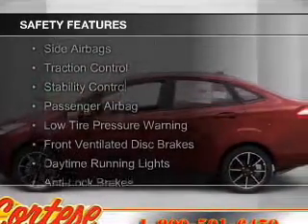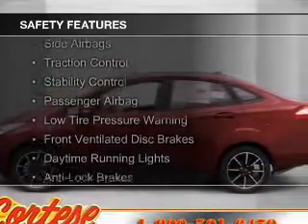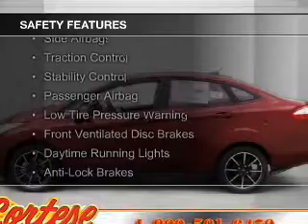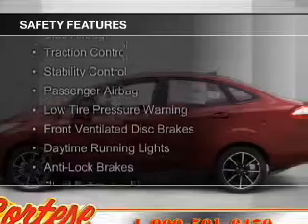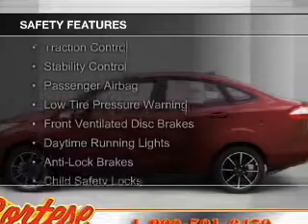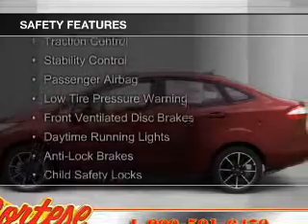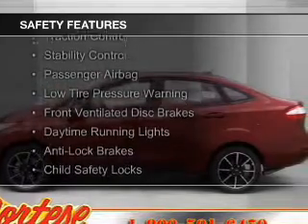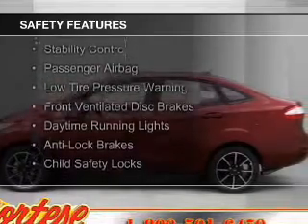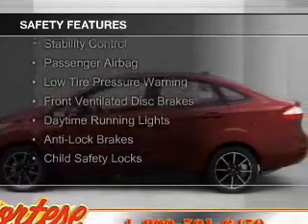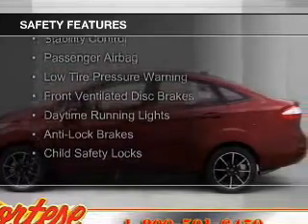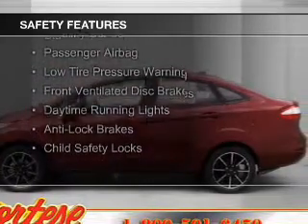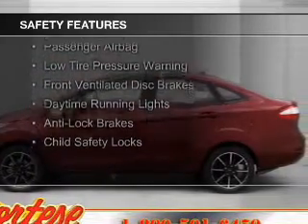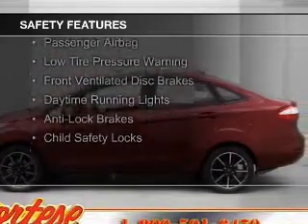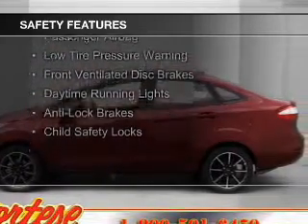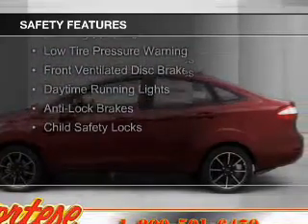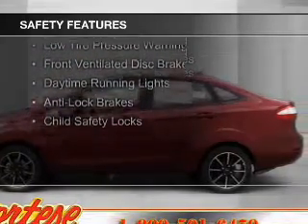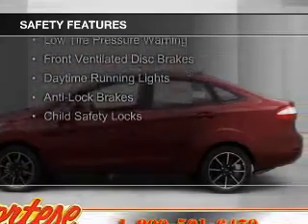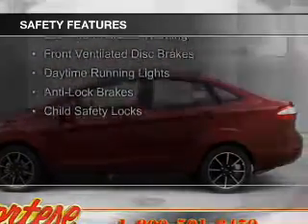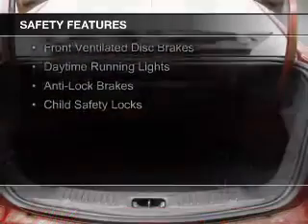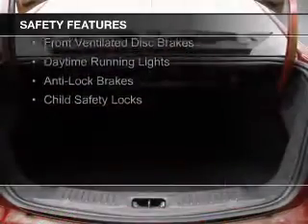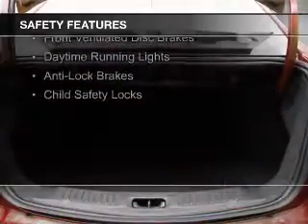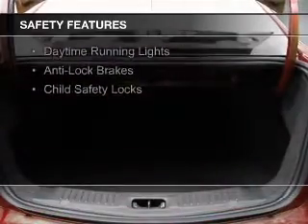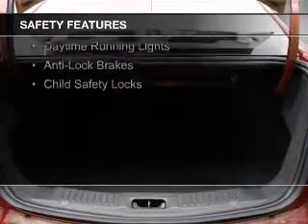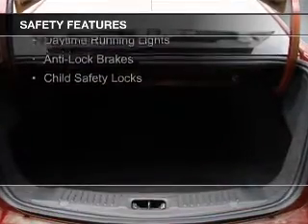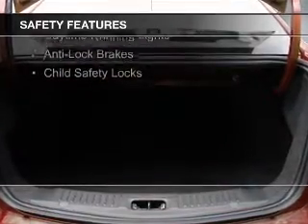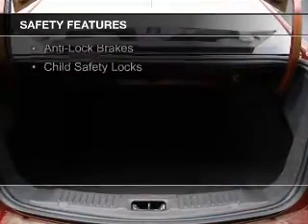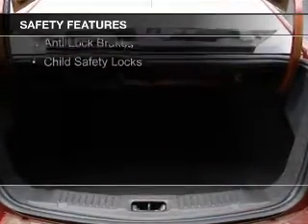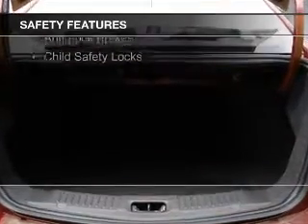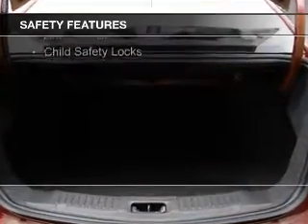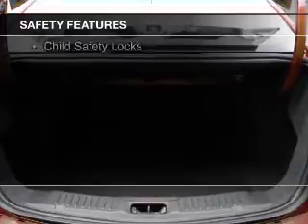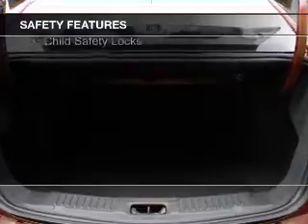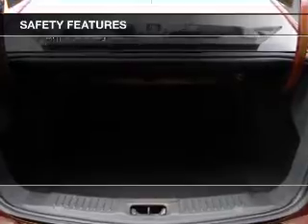Safety was made a priority with these features: curtain head airbags, side airbags, traction control, stability control, and a passenger airbag.